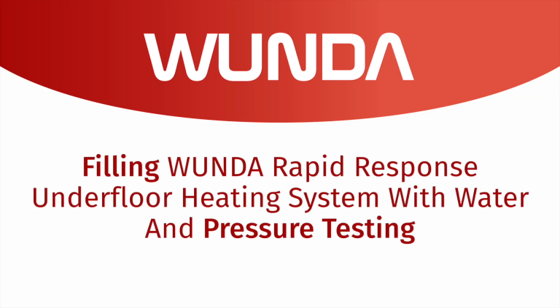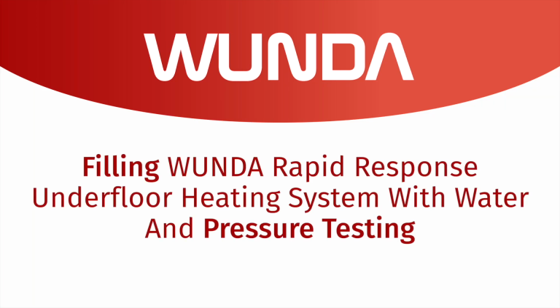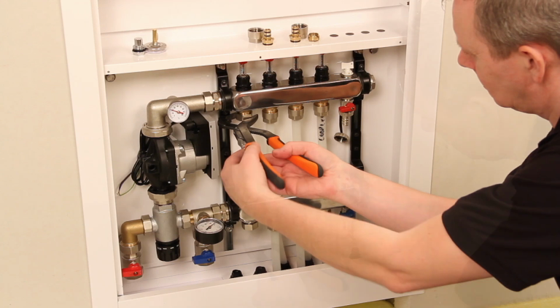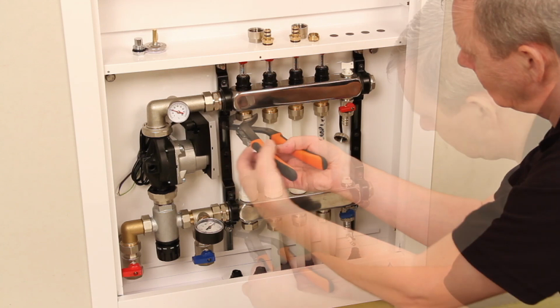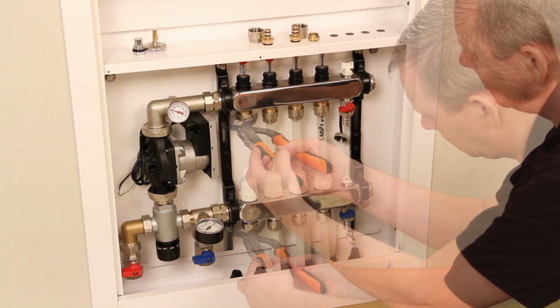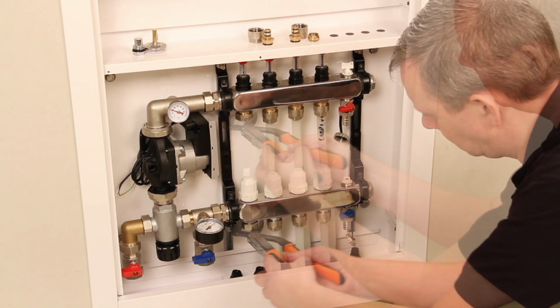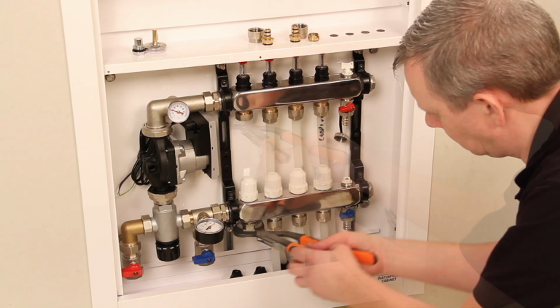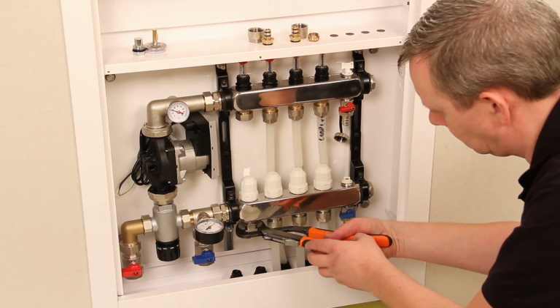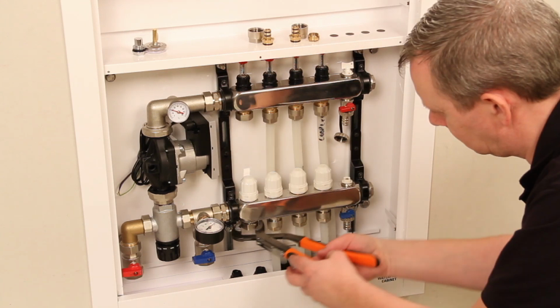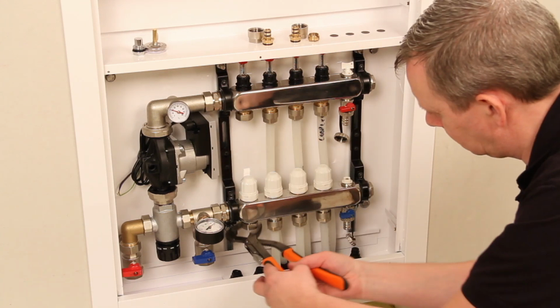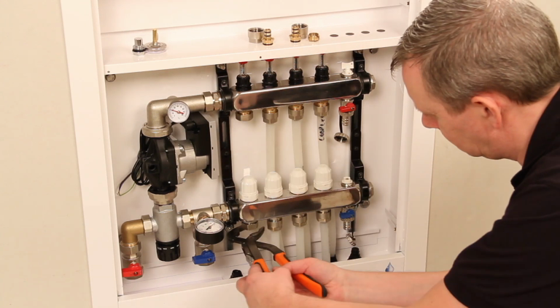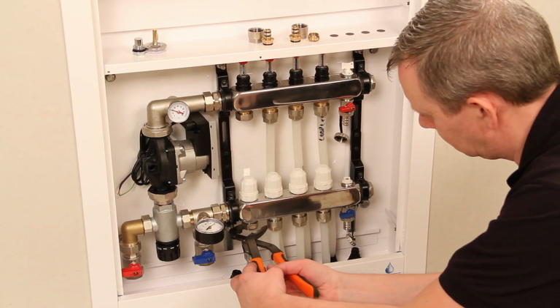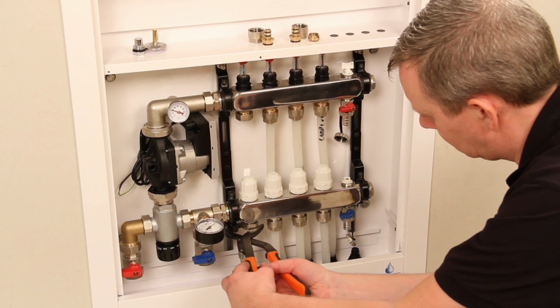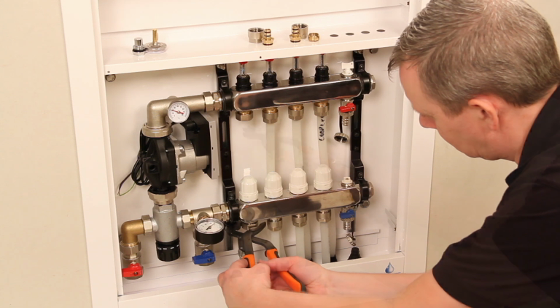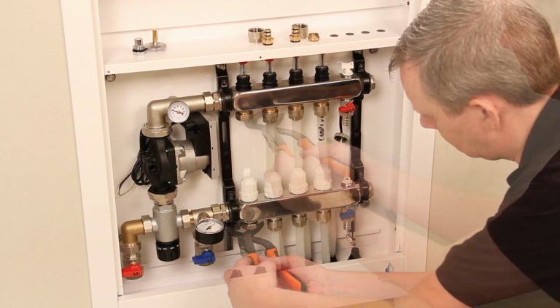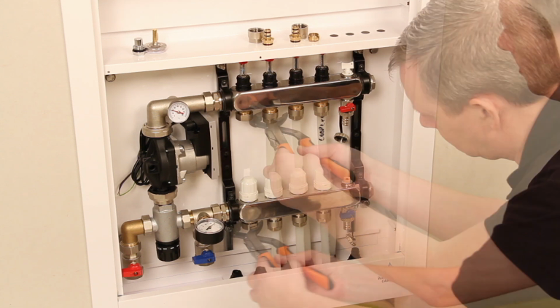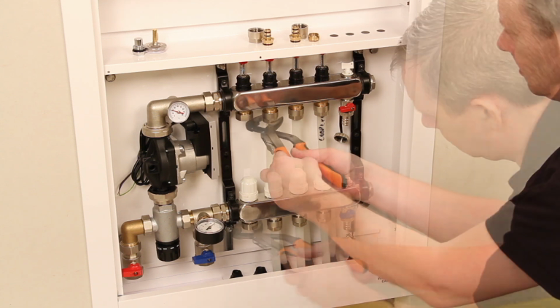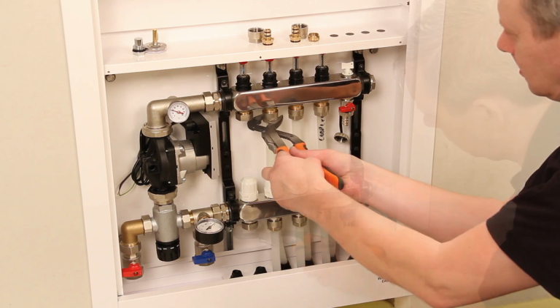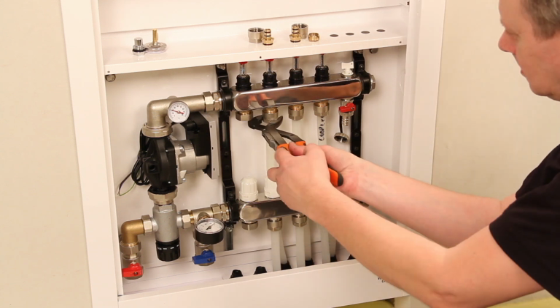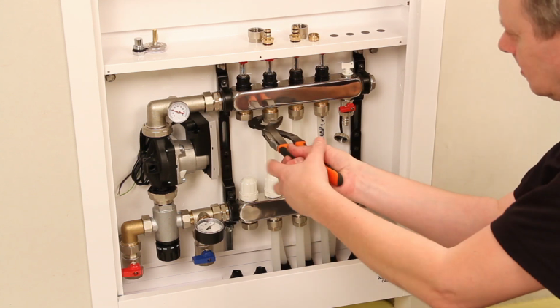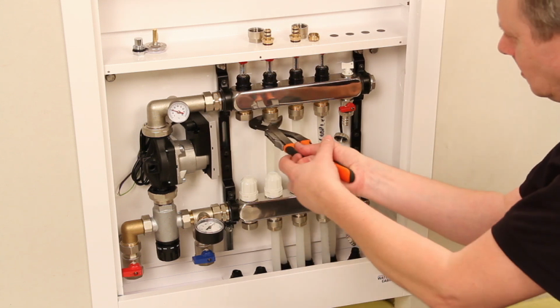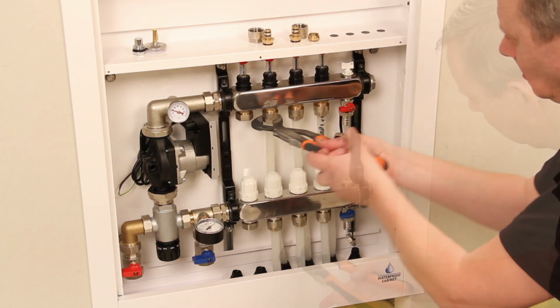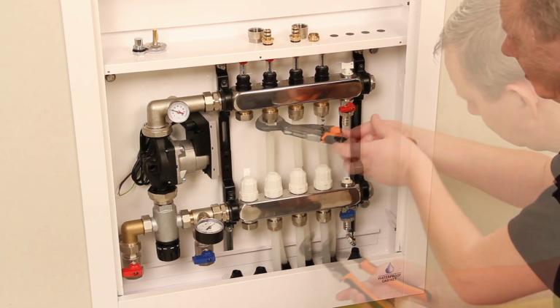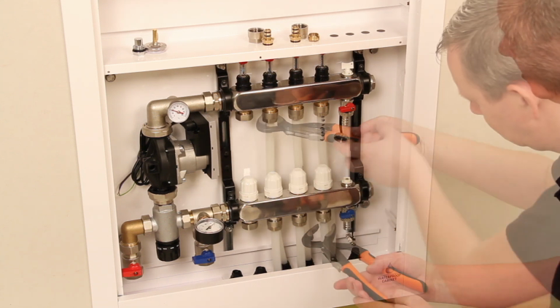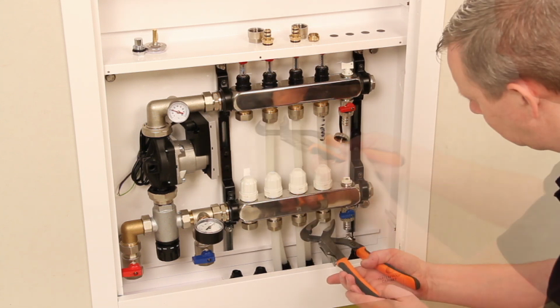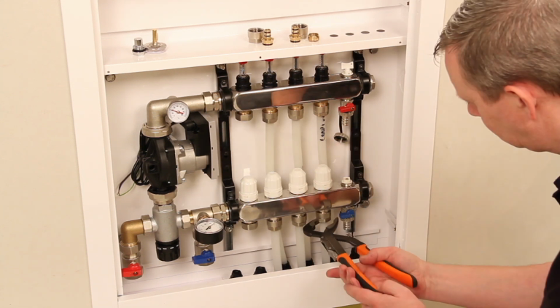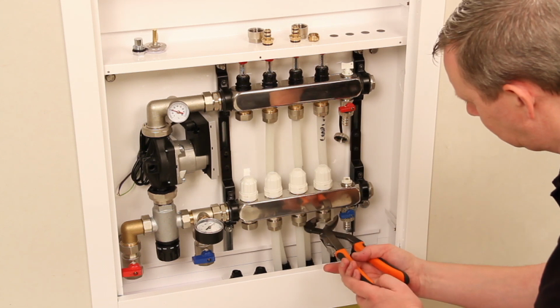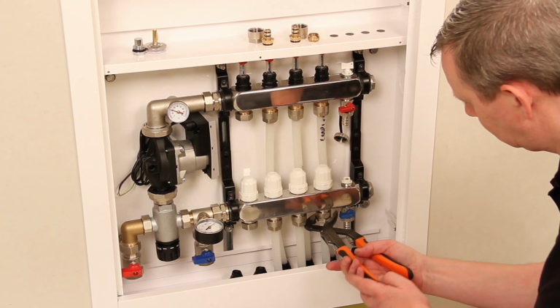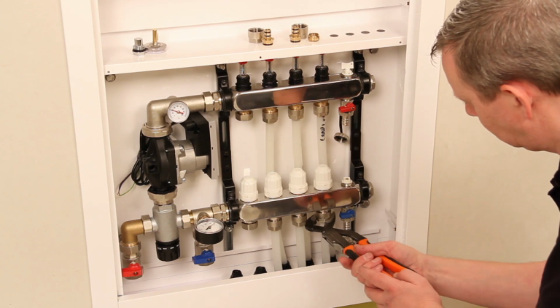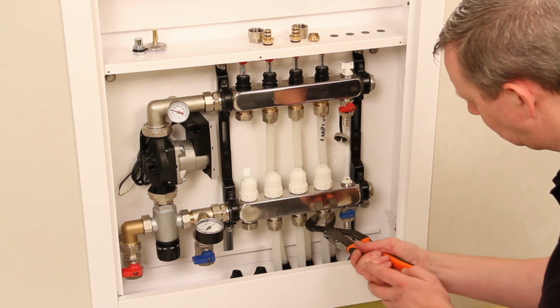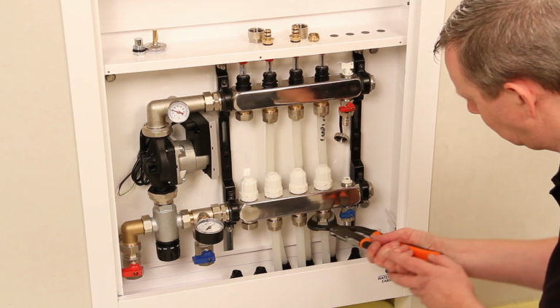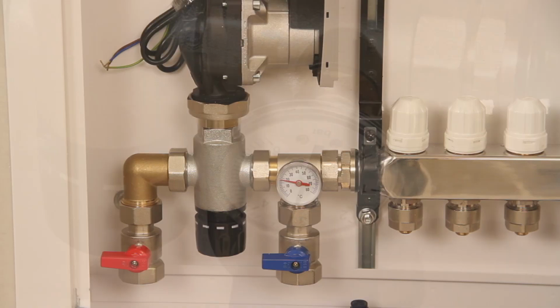Before pressure testing, ensure all floor heating loops have been laid and all connections and pipes are tightened.